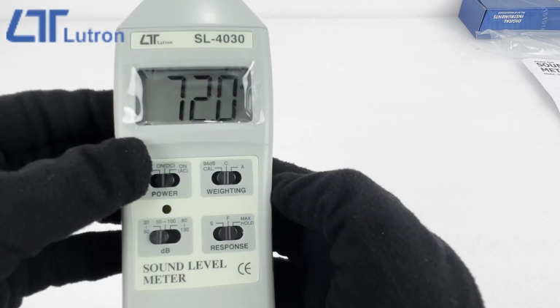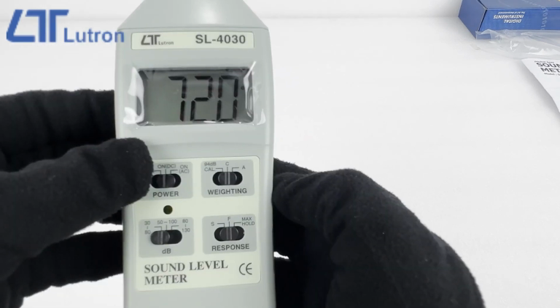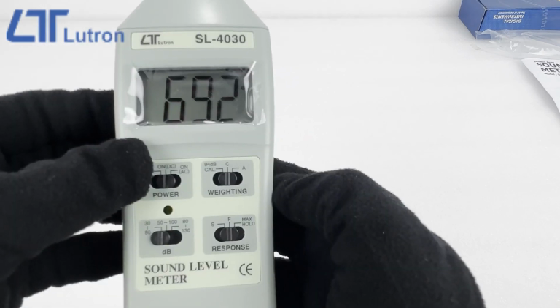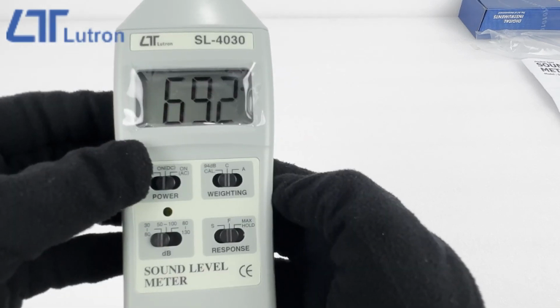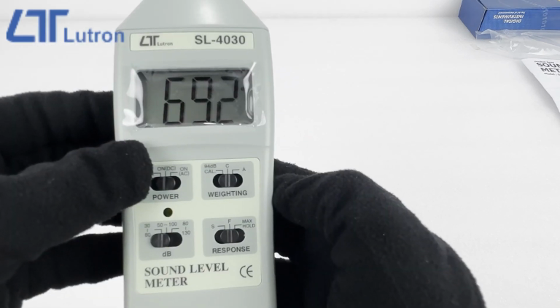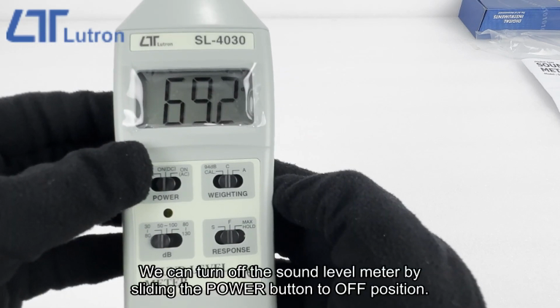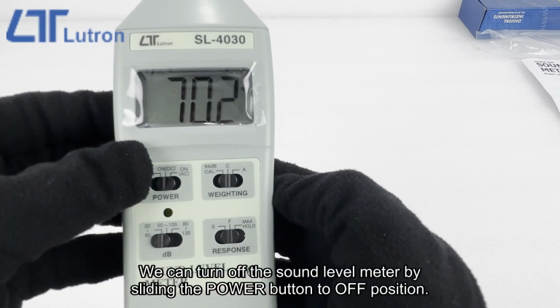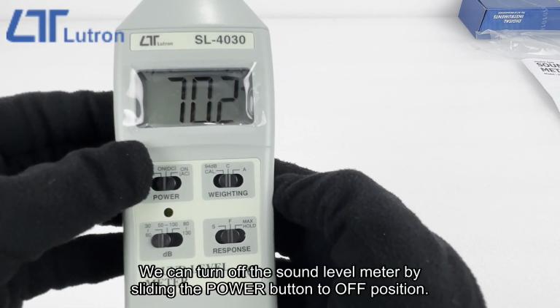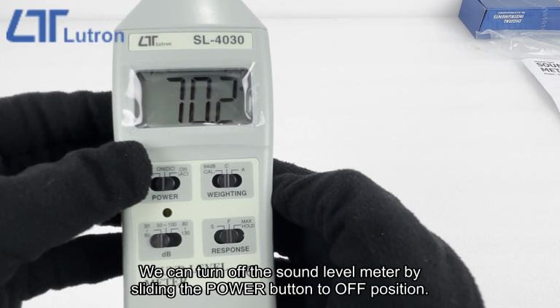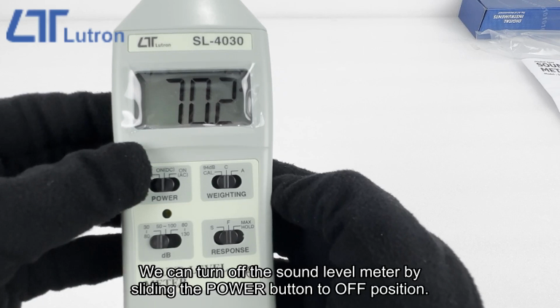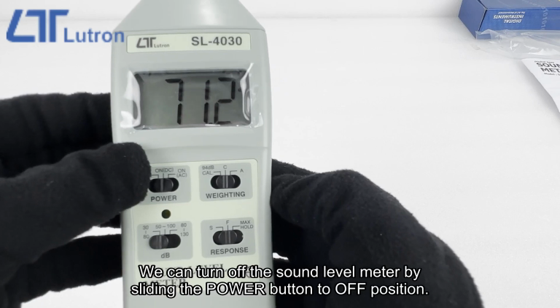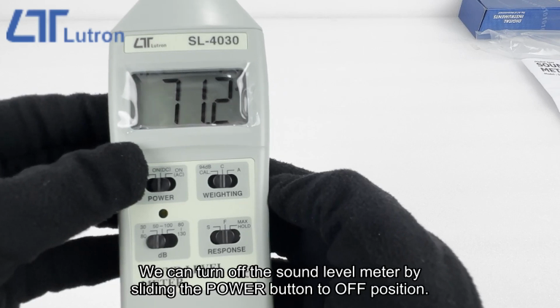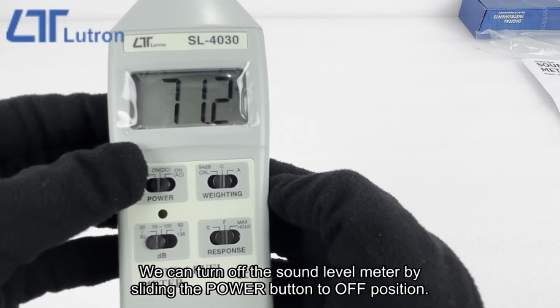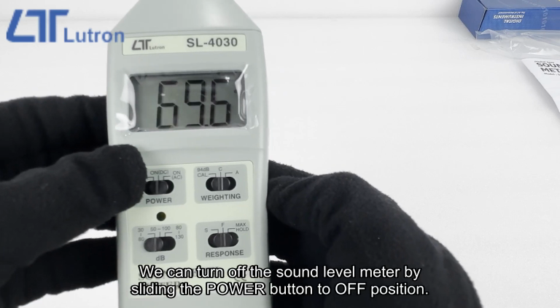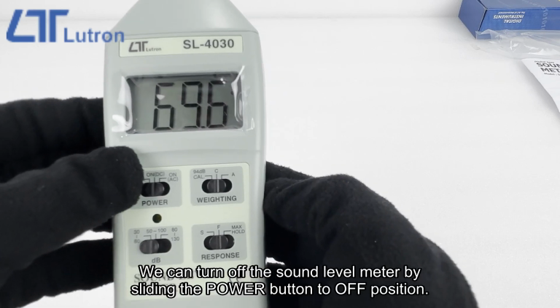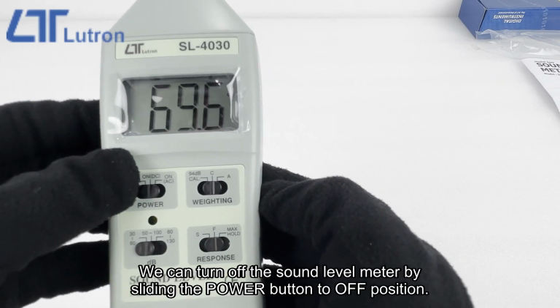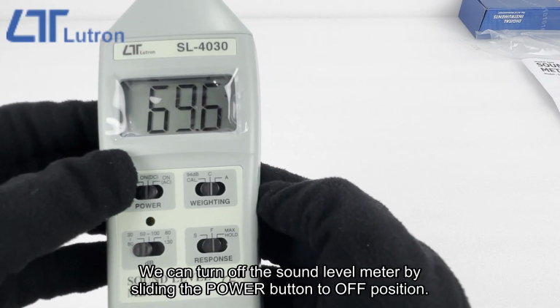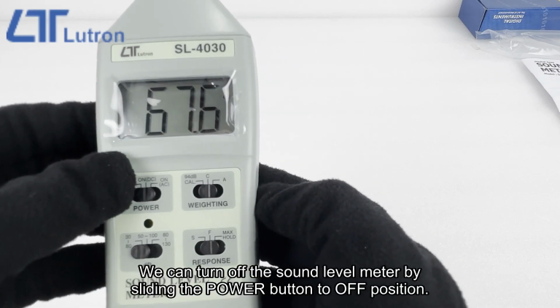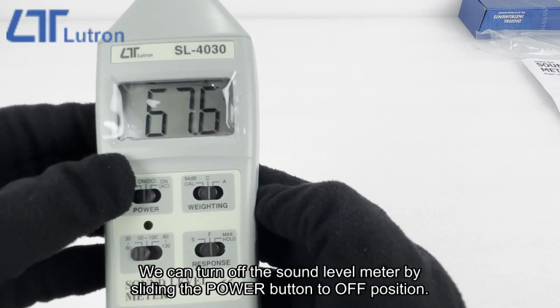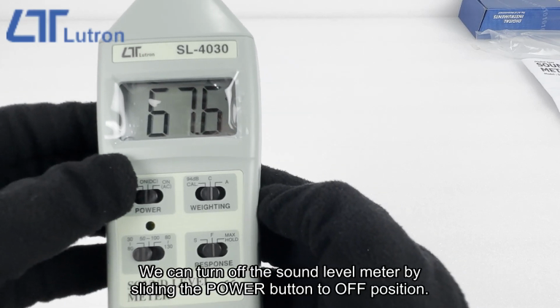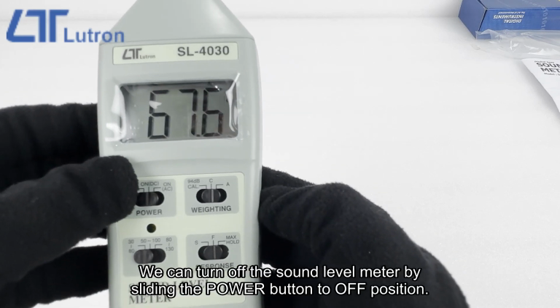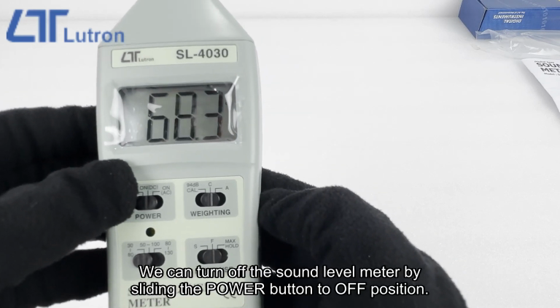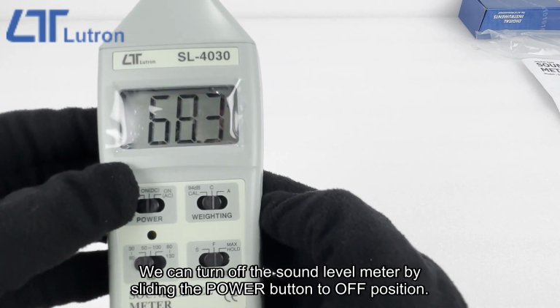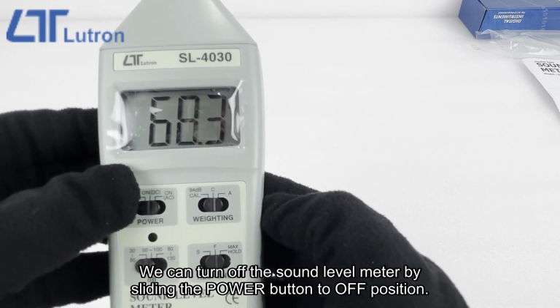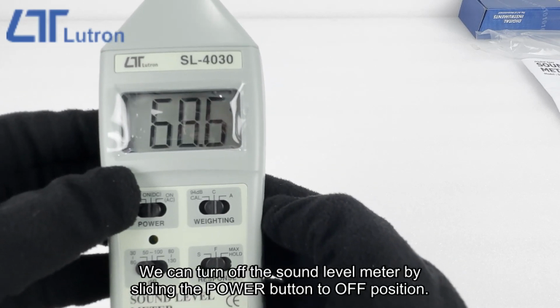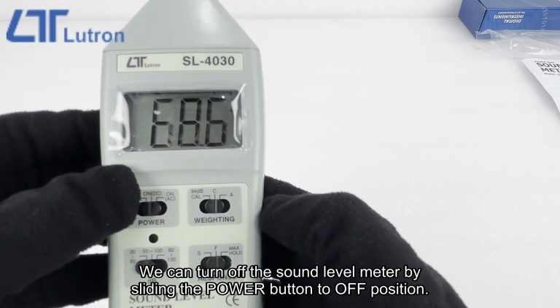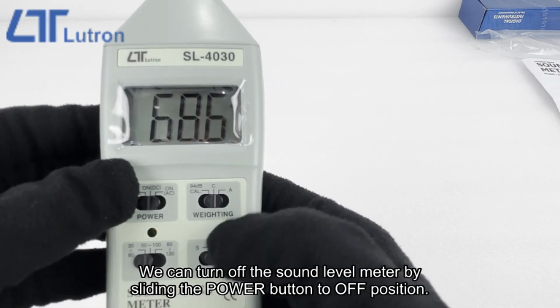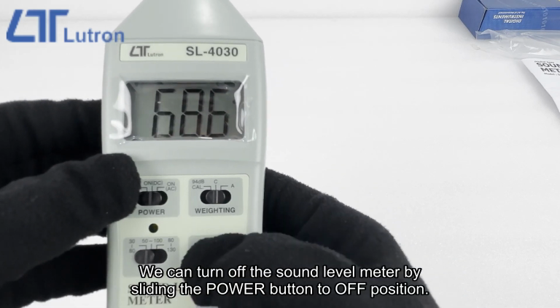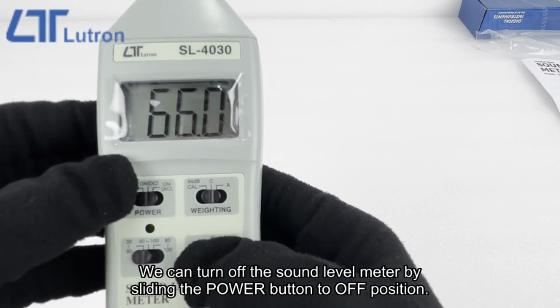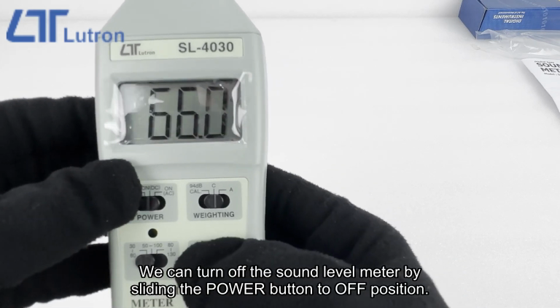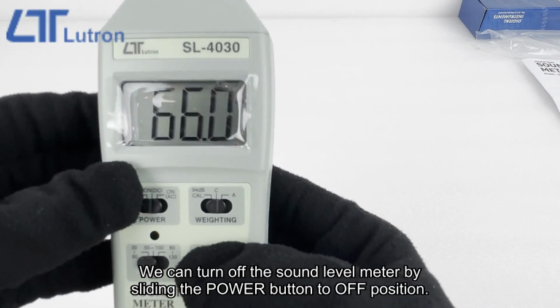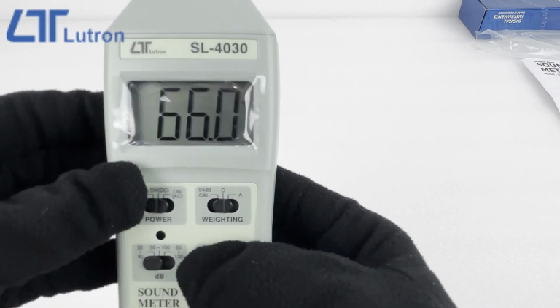We can turn off the sound level meter by sliding the power button to the OFF position.